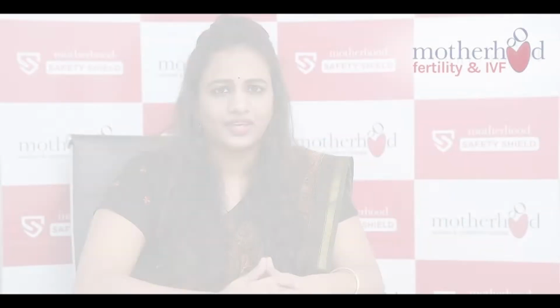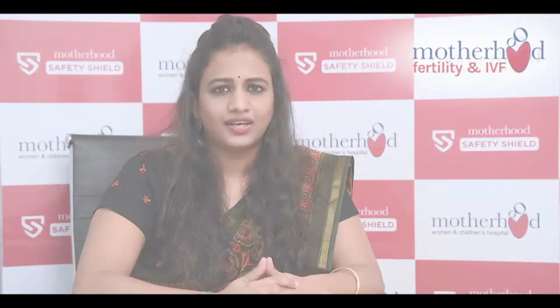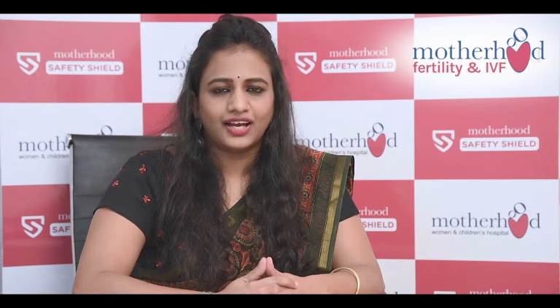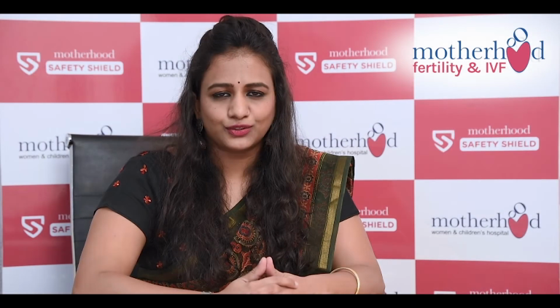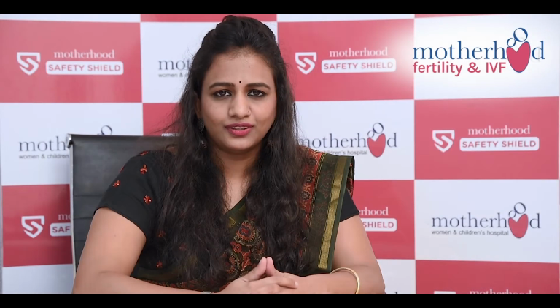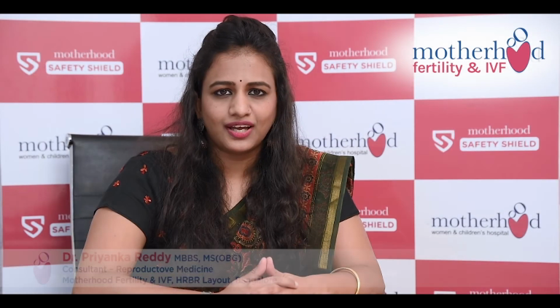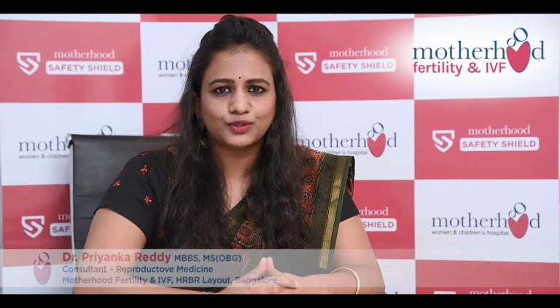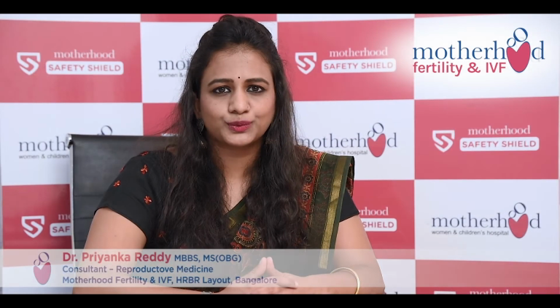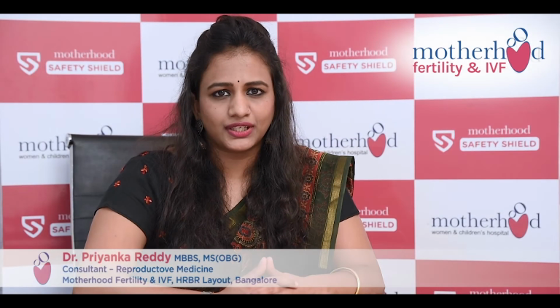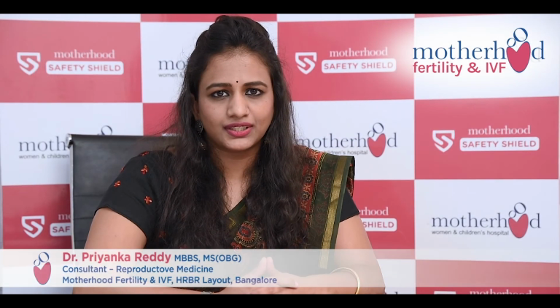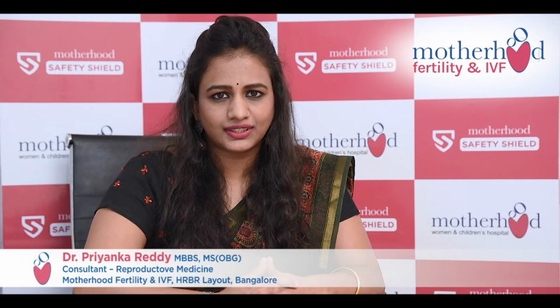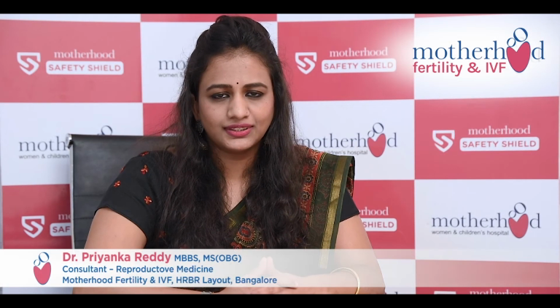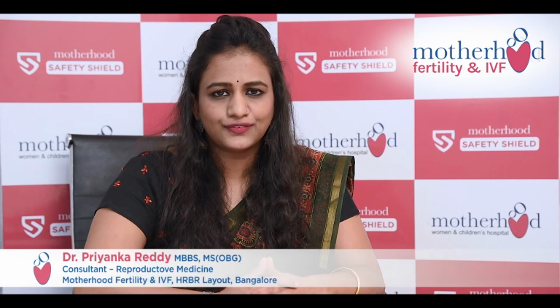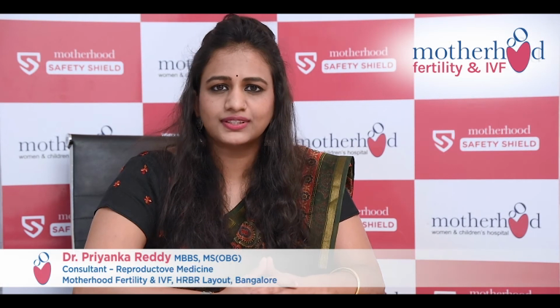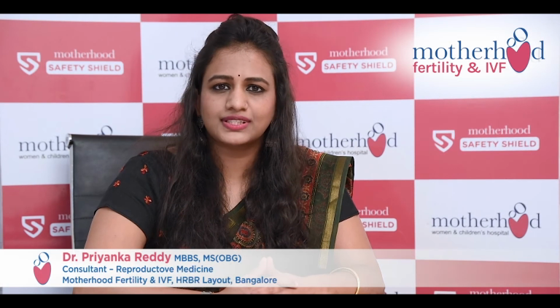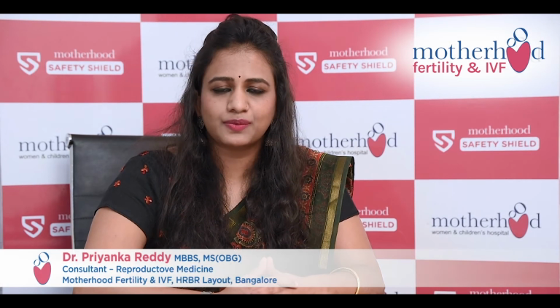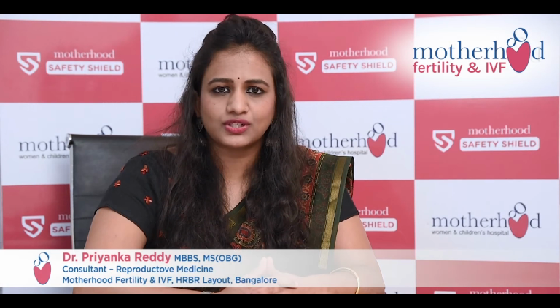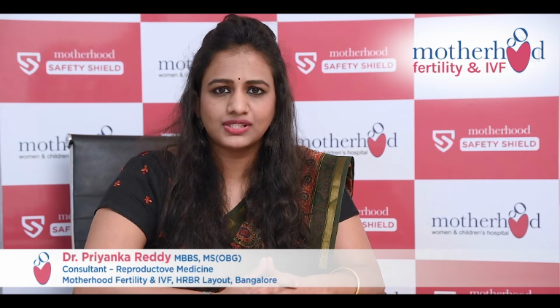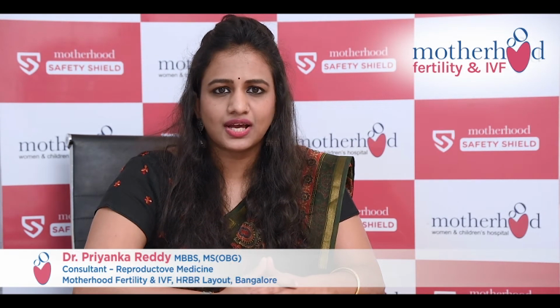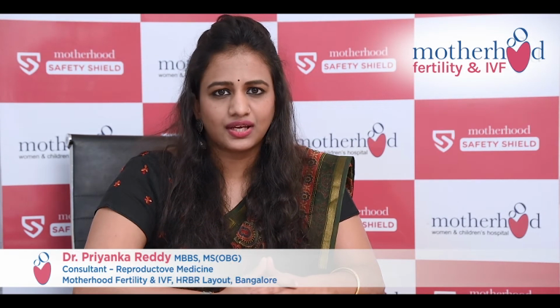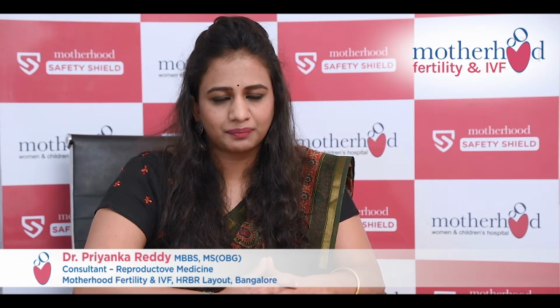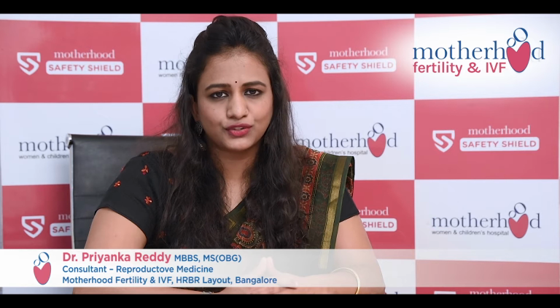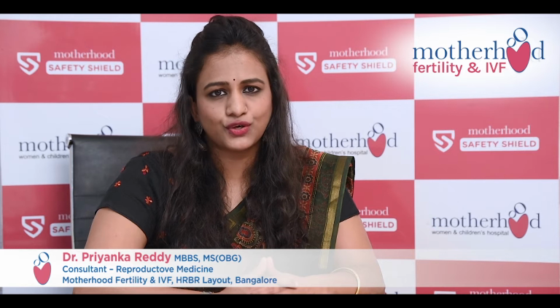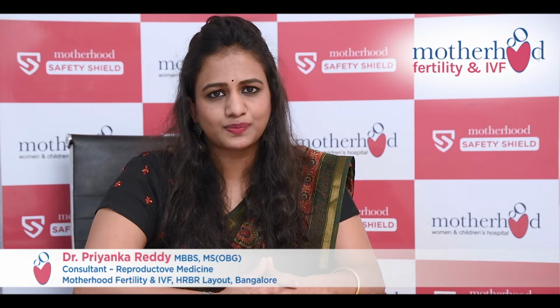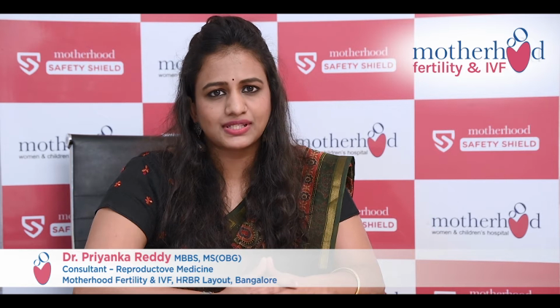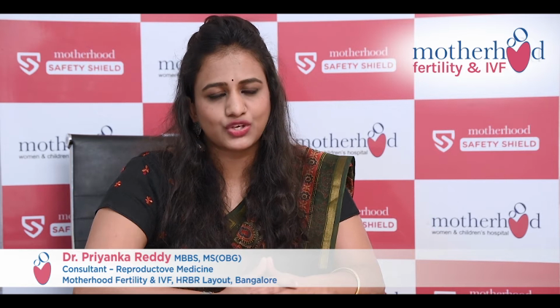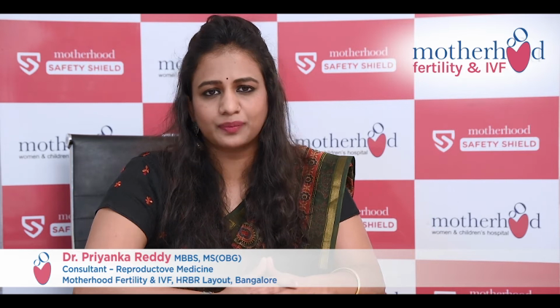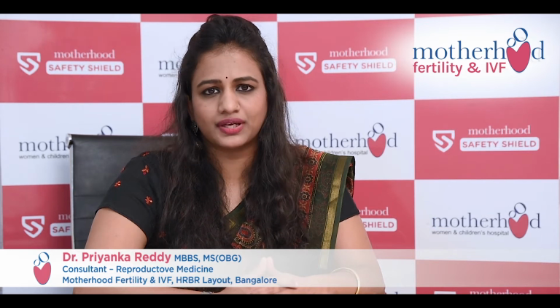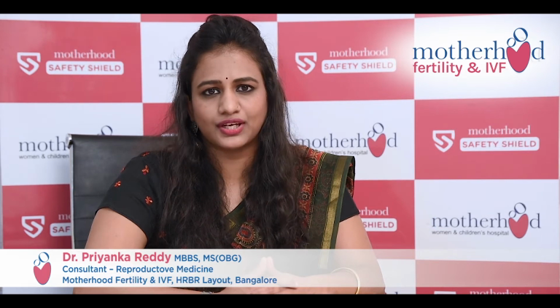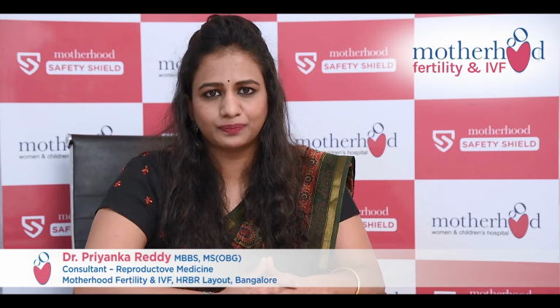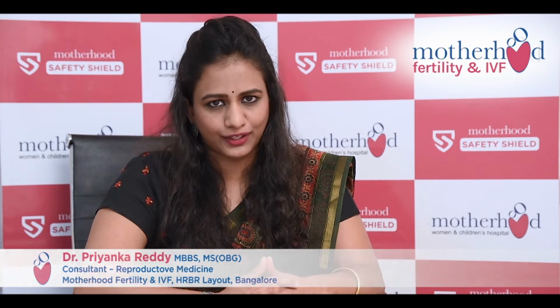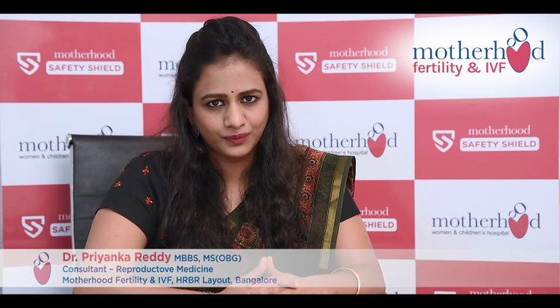Hello, I'm Dr. Priyanka Reddy, Fertility Specialist, Motherhood Hospital's HRBR Layout, Bangalore.